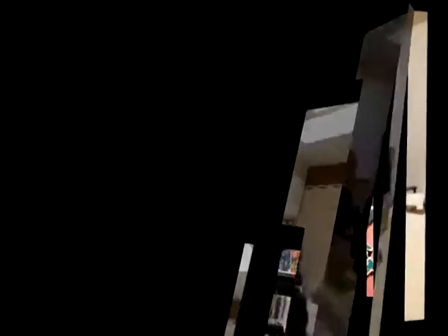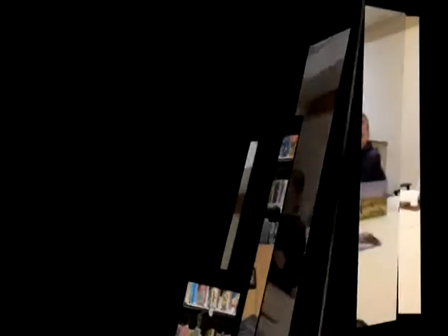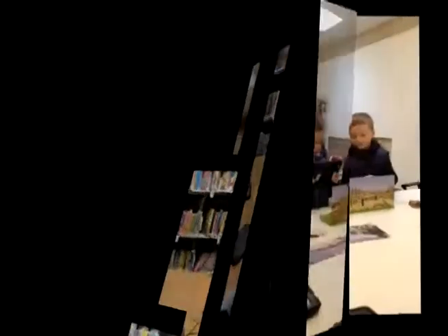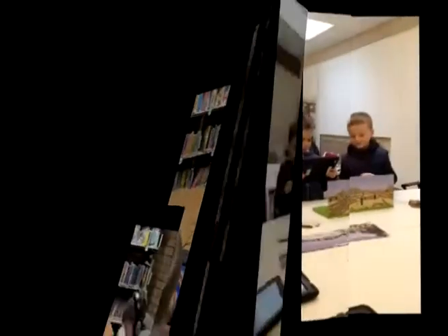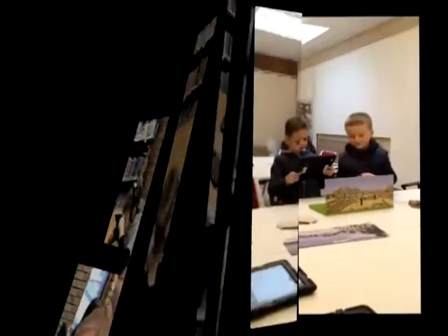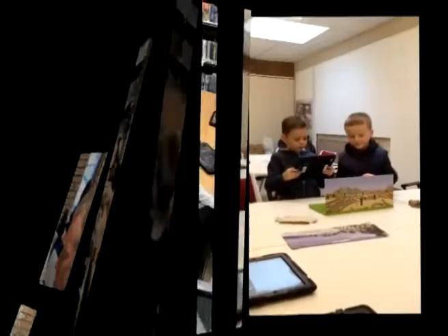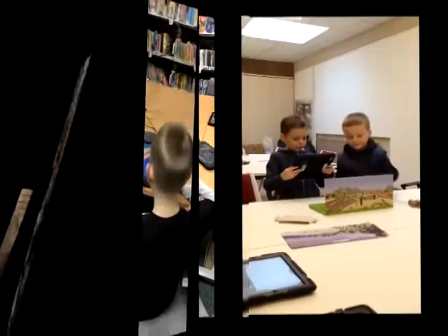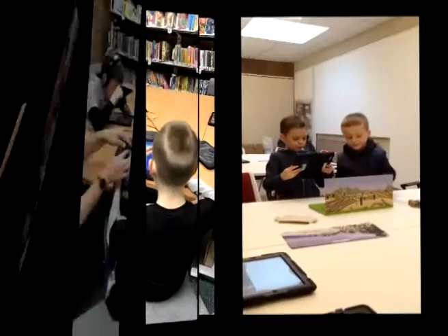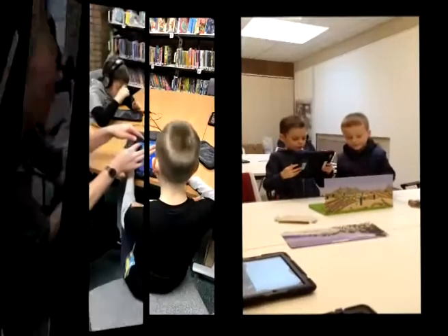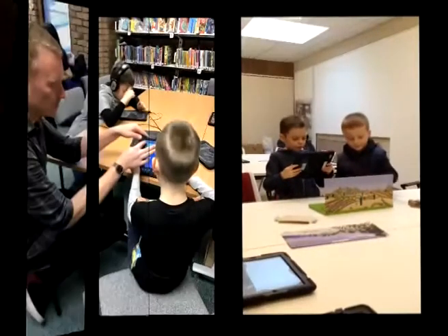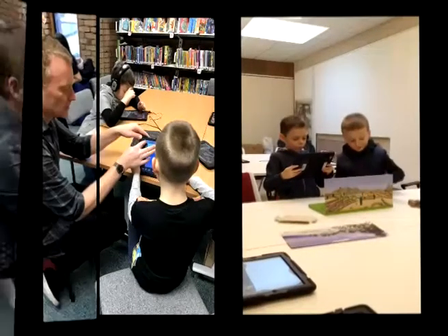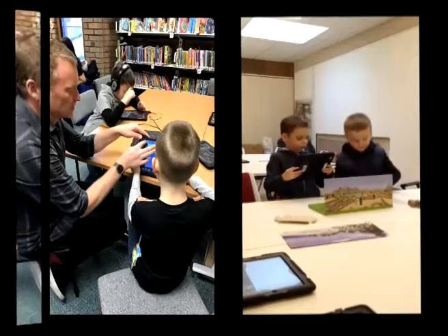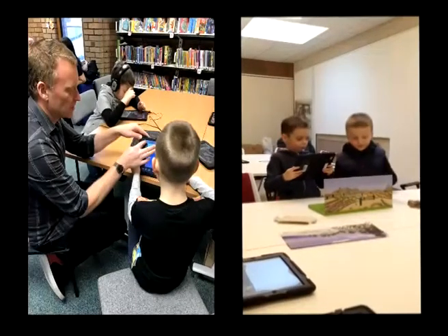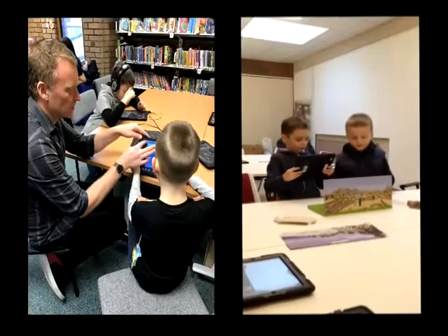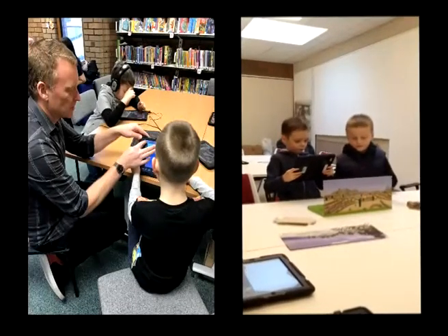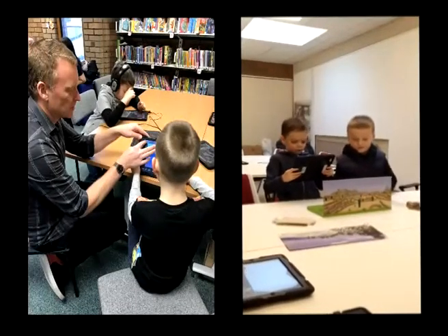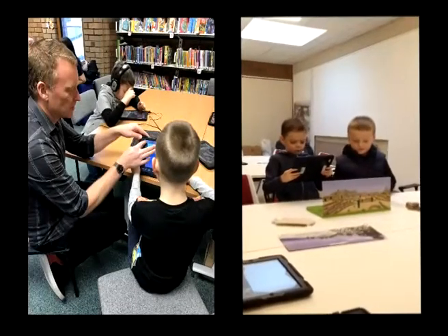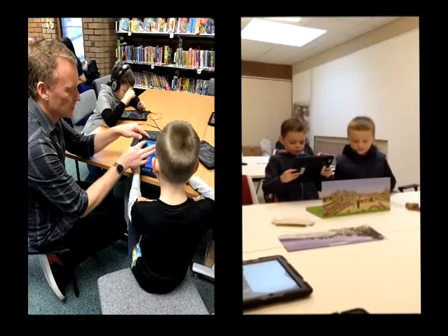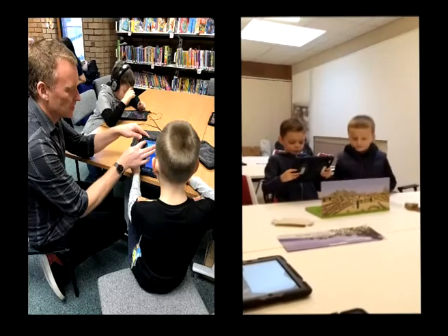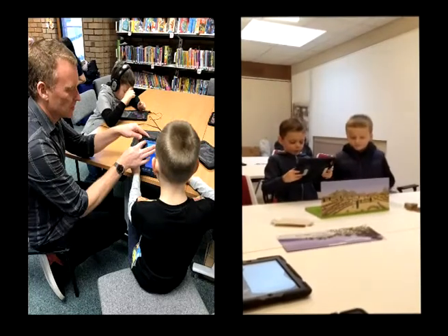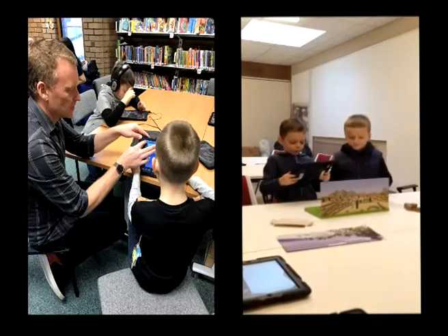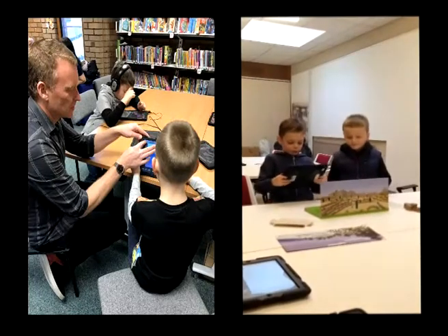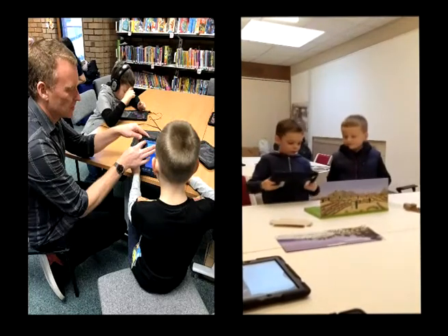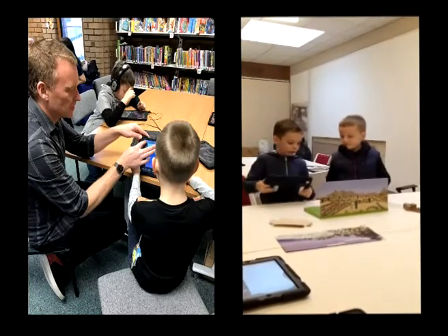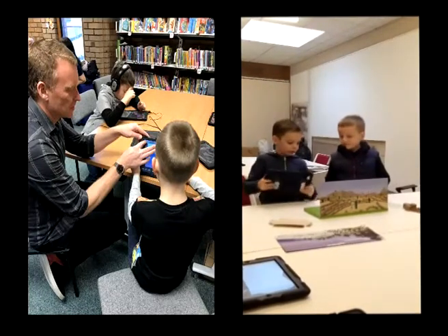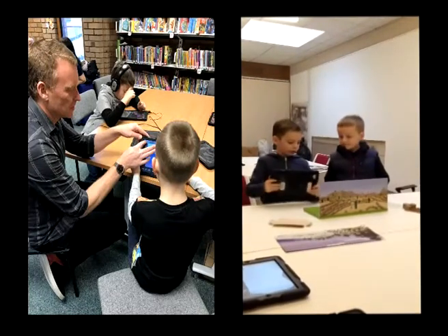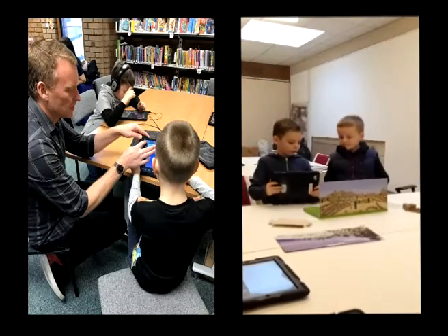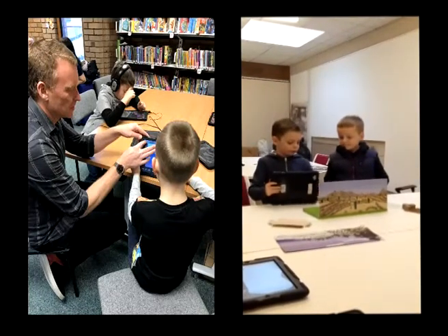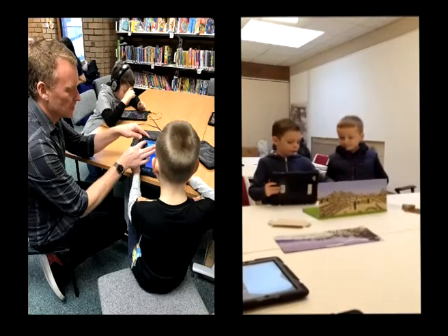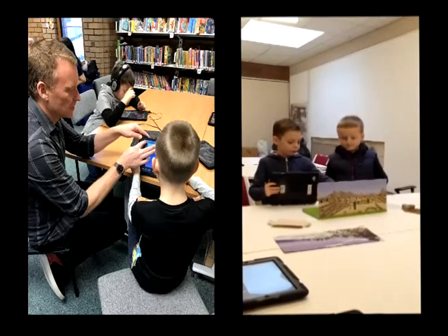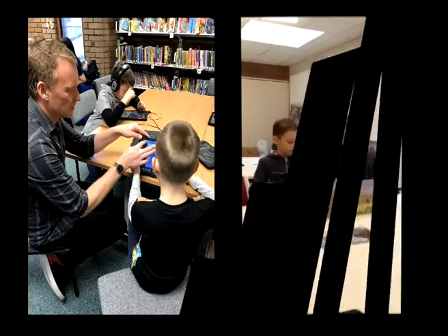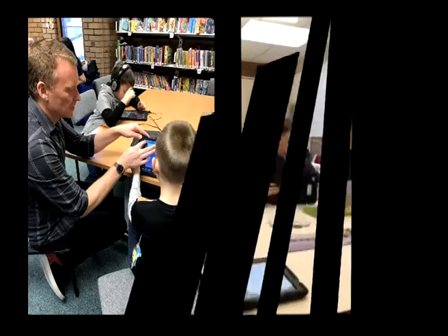Digi-dabble also supports the STEM agenda, but more importantly, it will help increase social and digital inclusion.